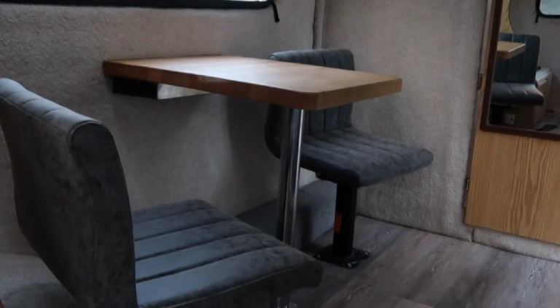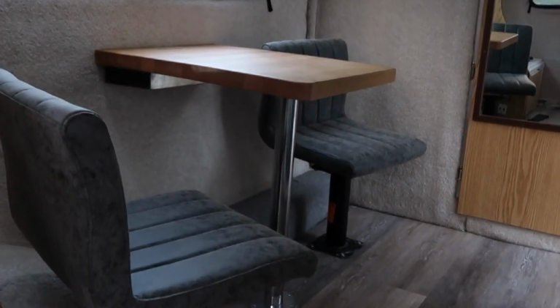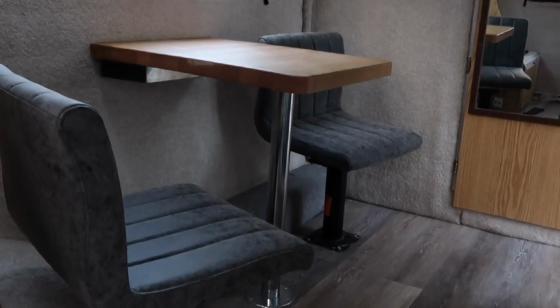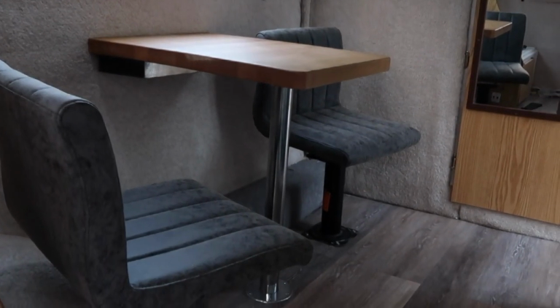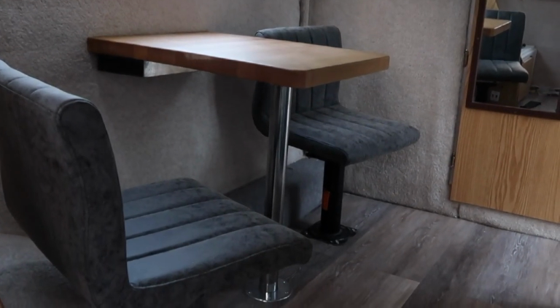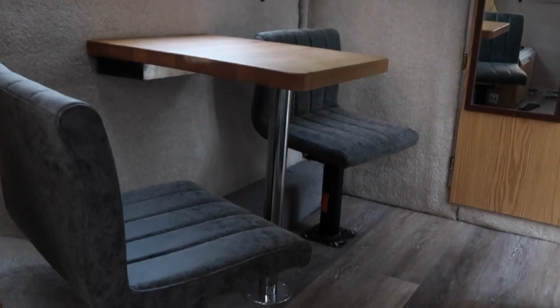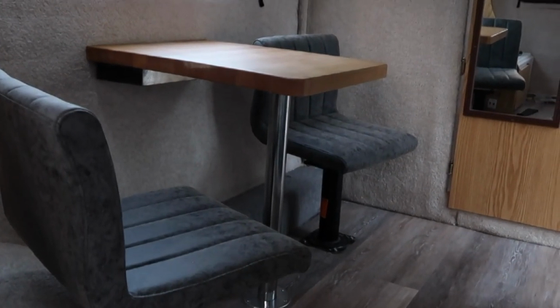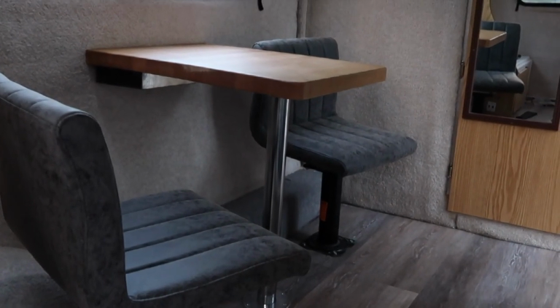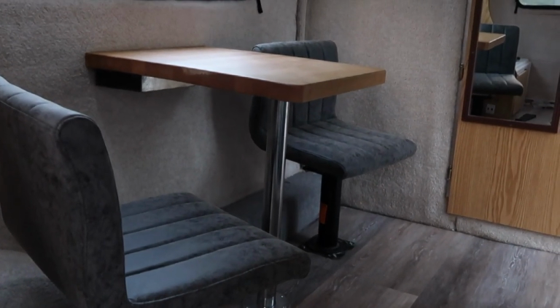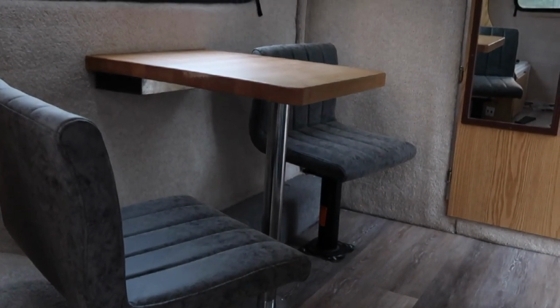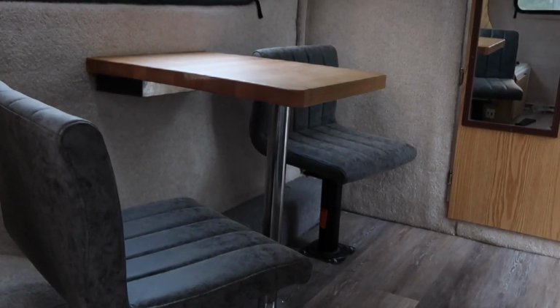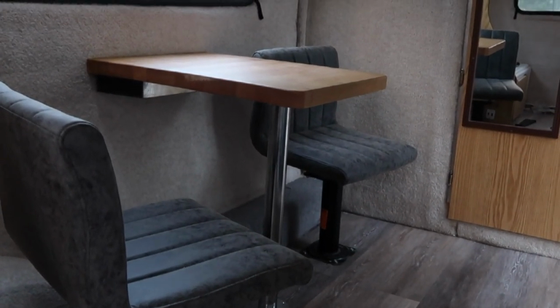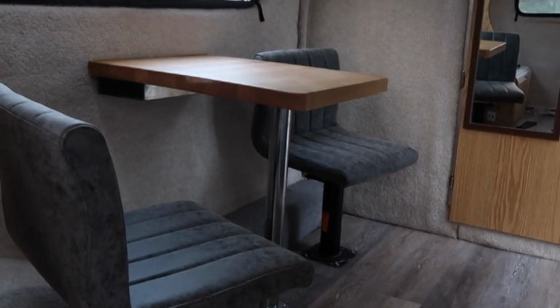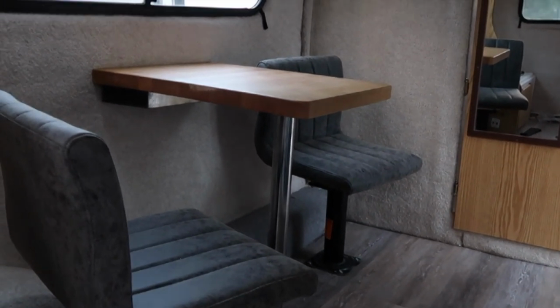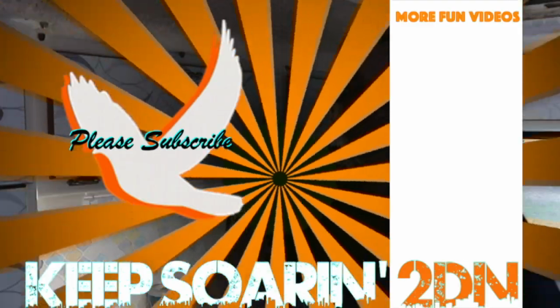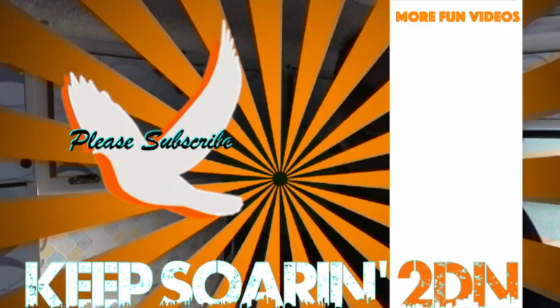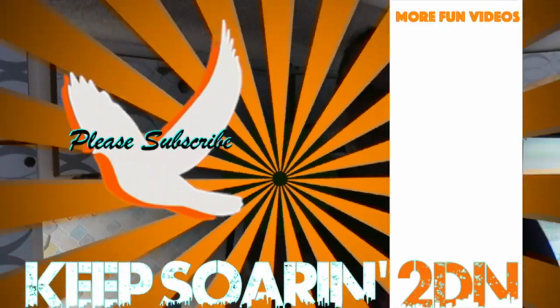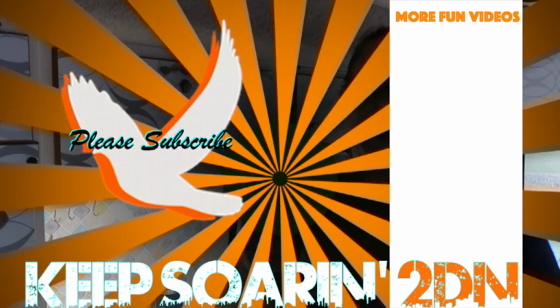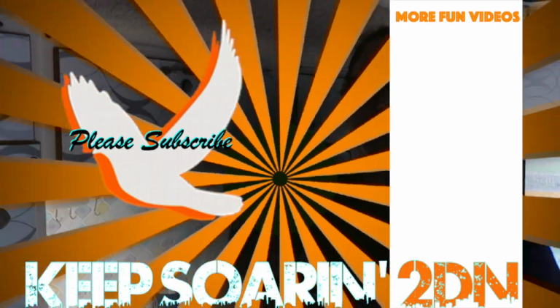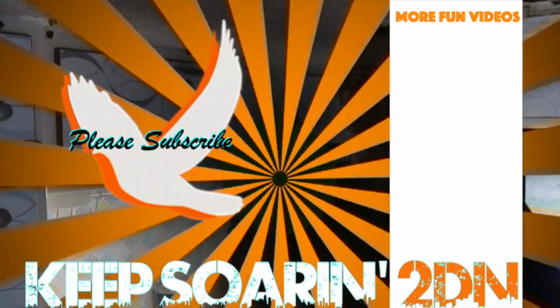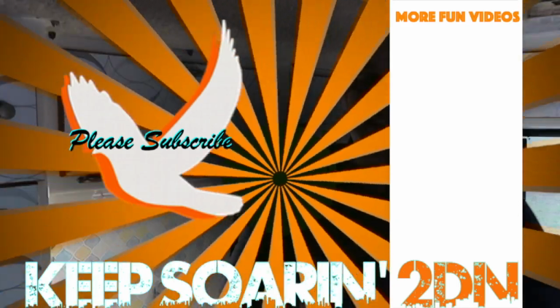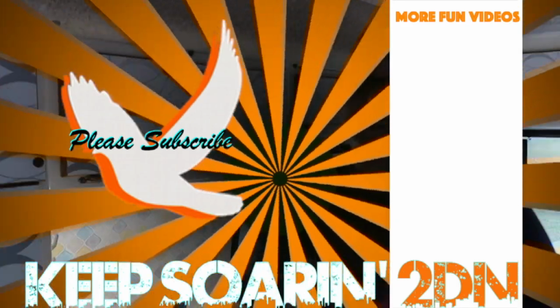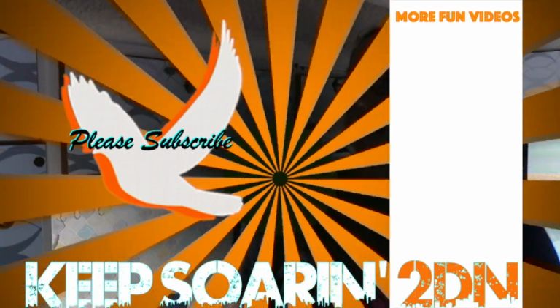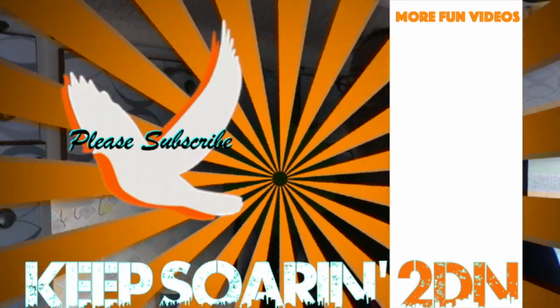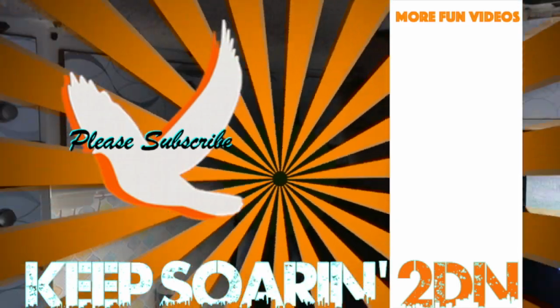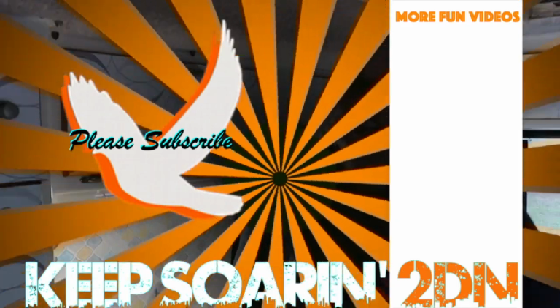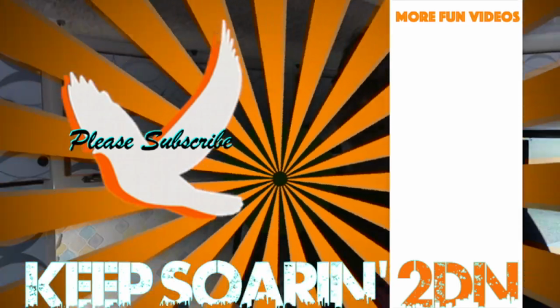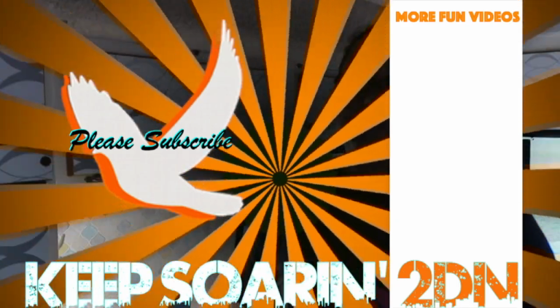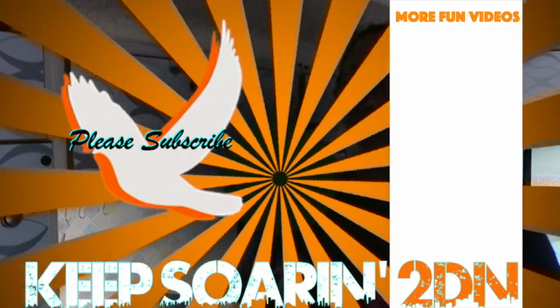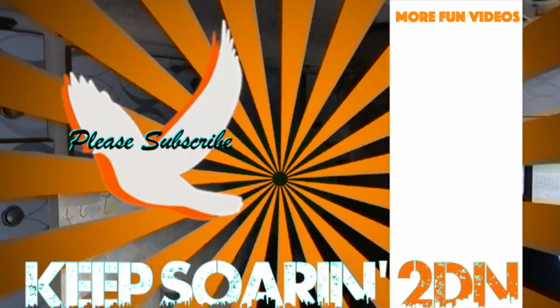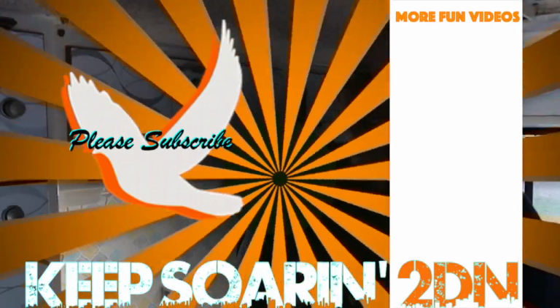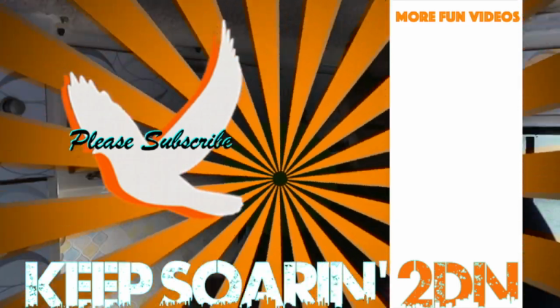I hope you enjoyed this video. Don't forget to hit that subscribe button. This is Amanda reminding you to keep soaring to the end.